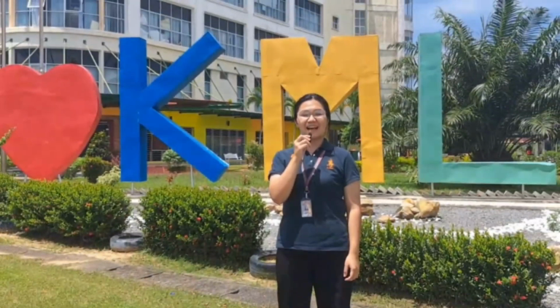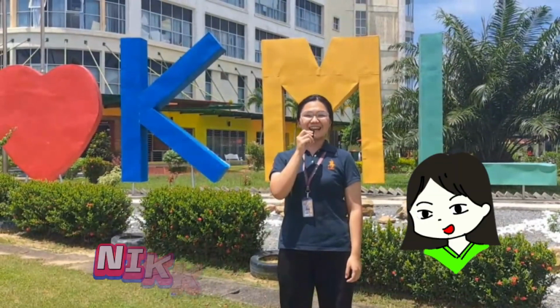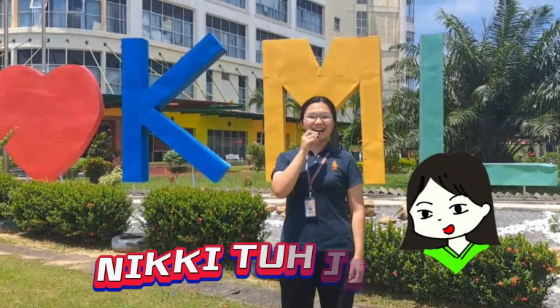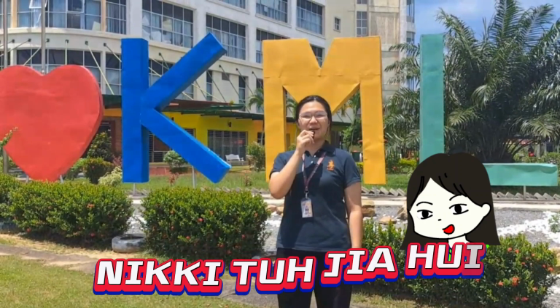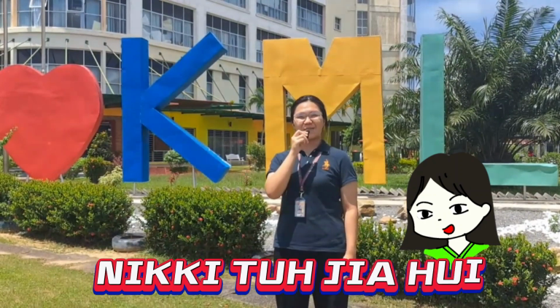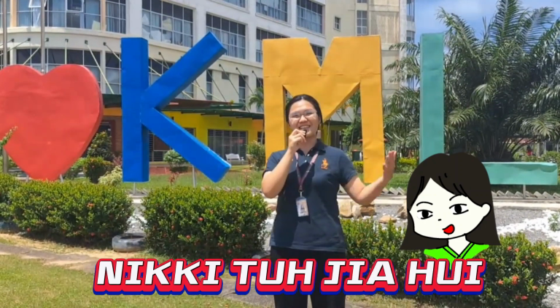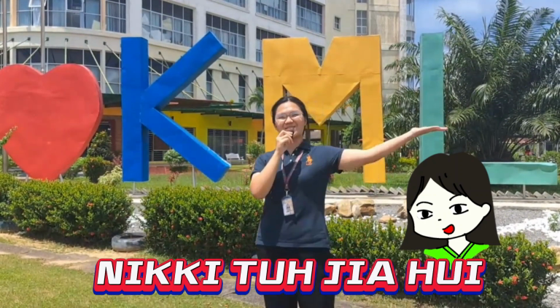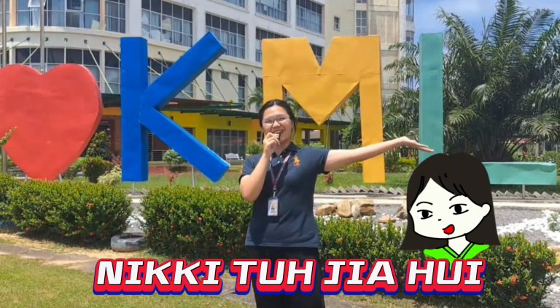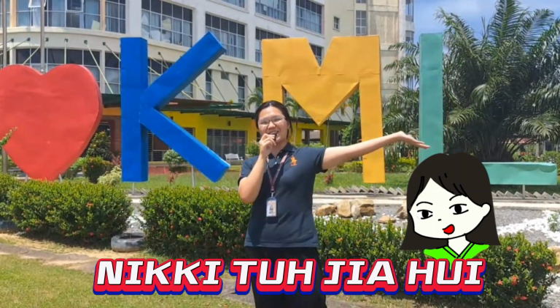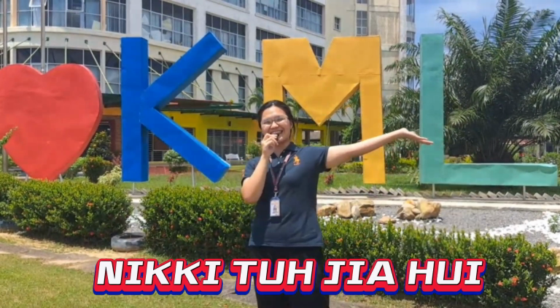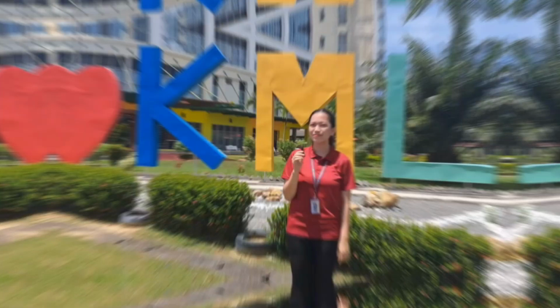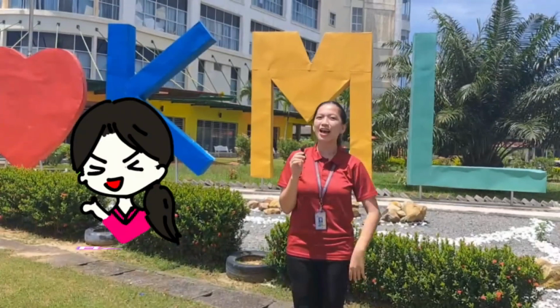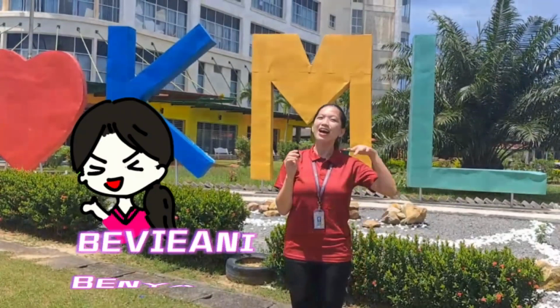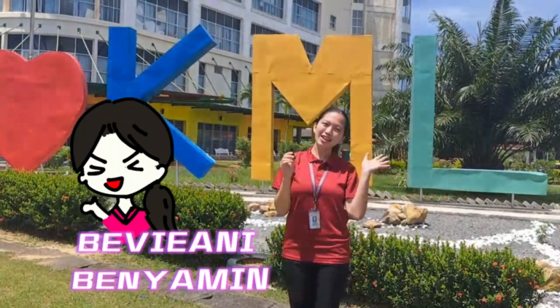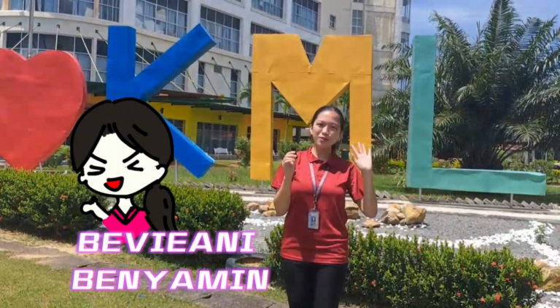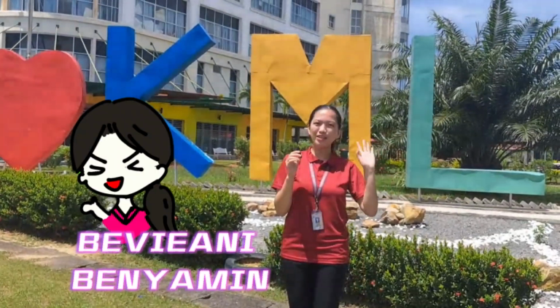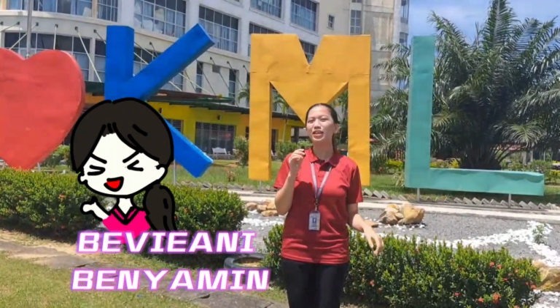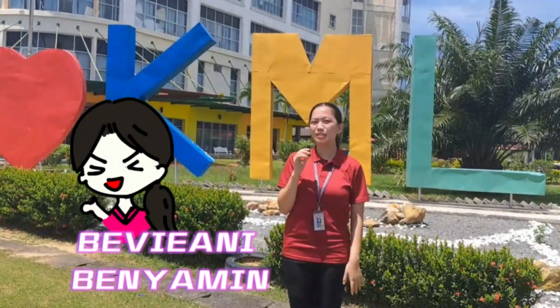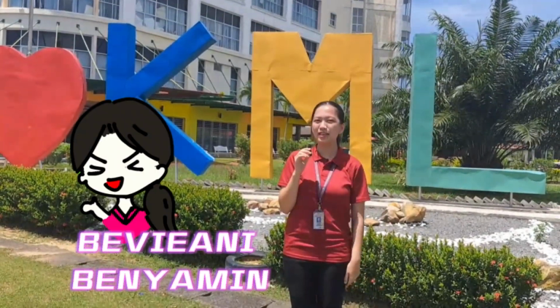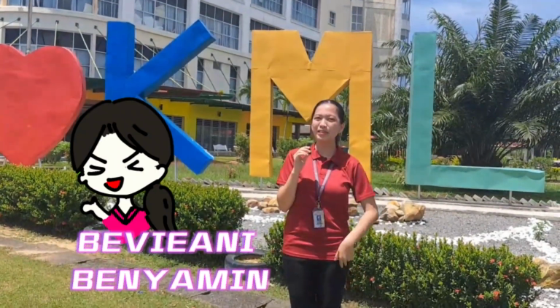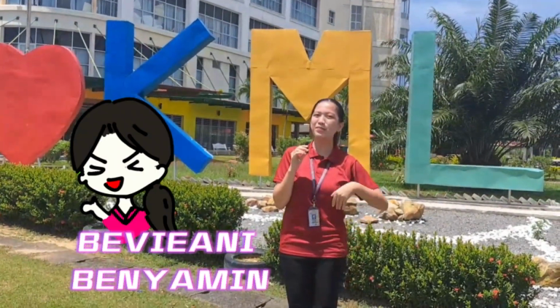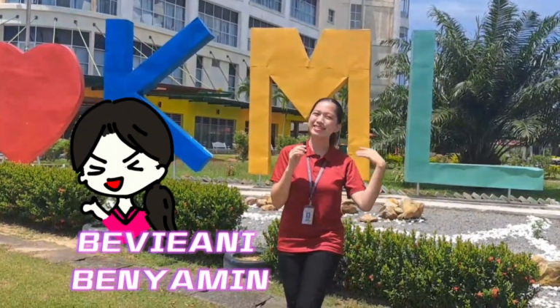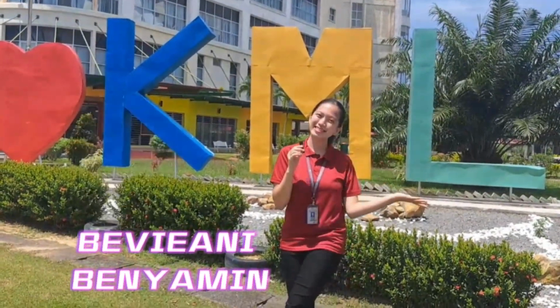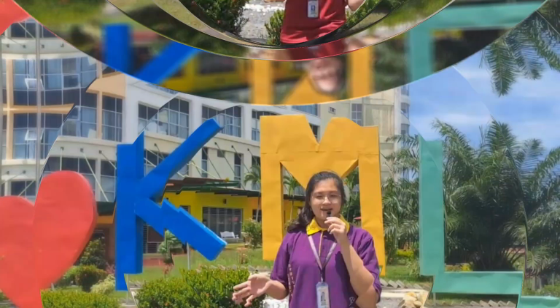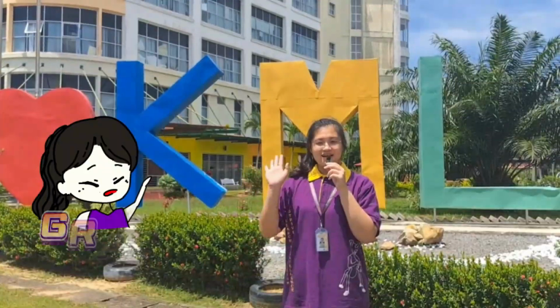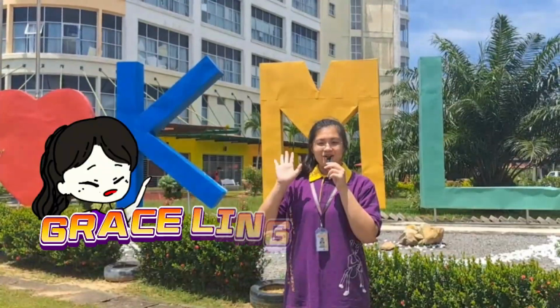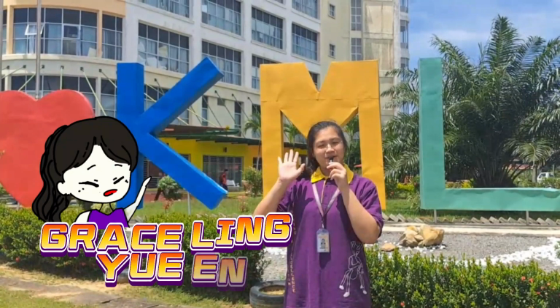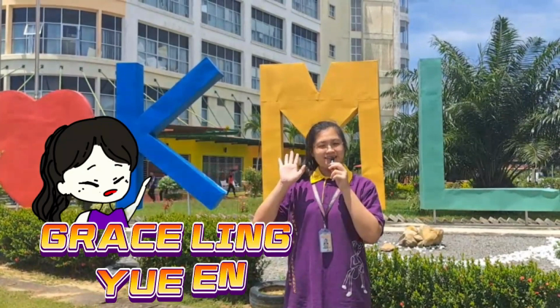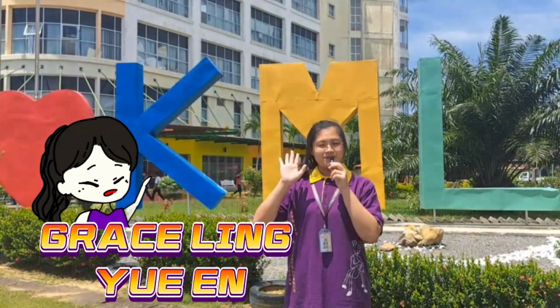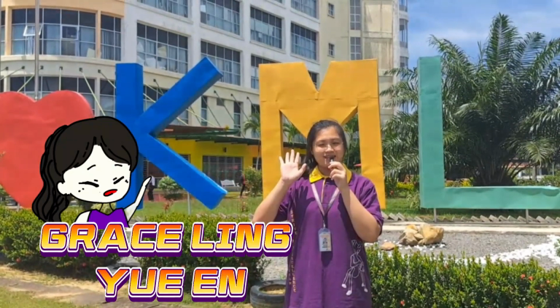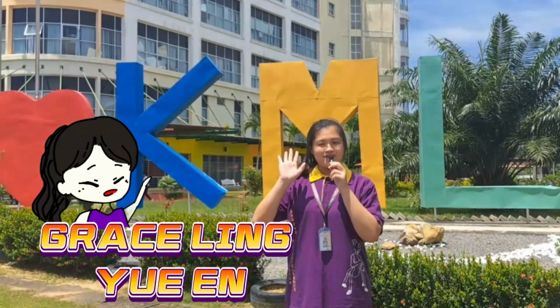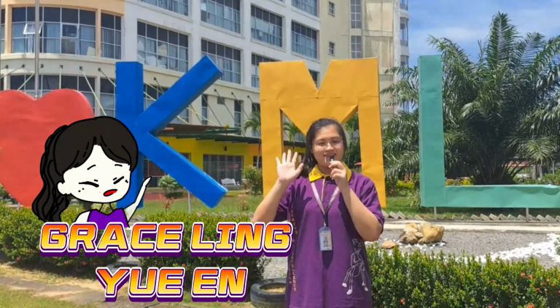Hi guys, my name is Nikitu Jiahui. Hello everyone, my name is Viviani Benyamin. Hello, my name is Grace Lingyuan.